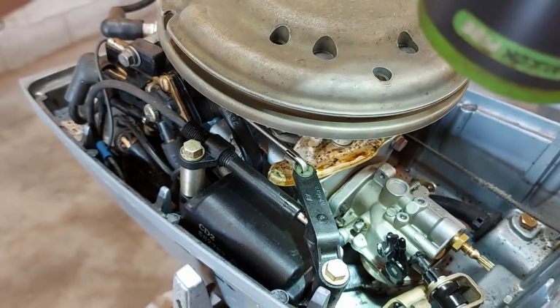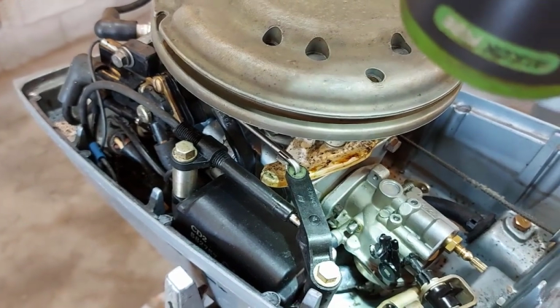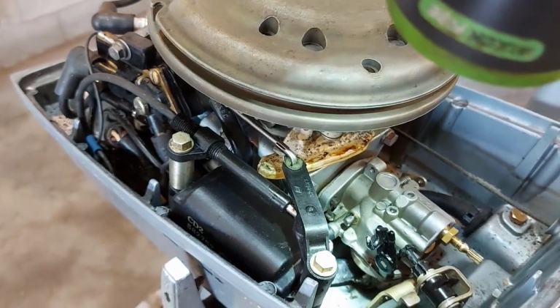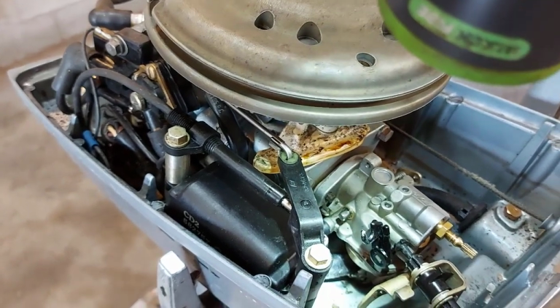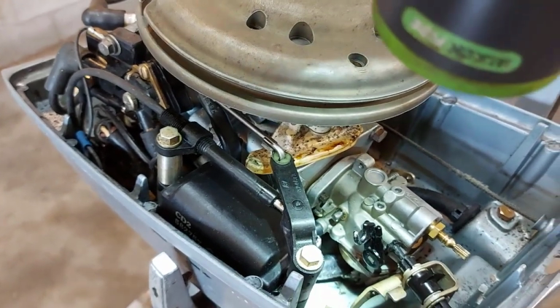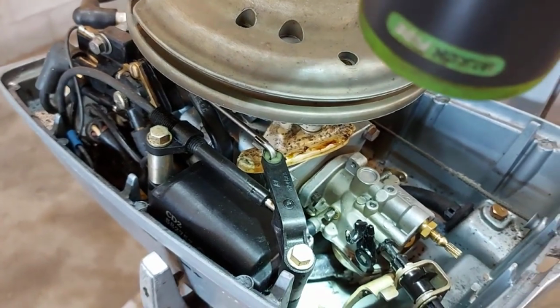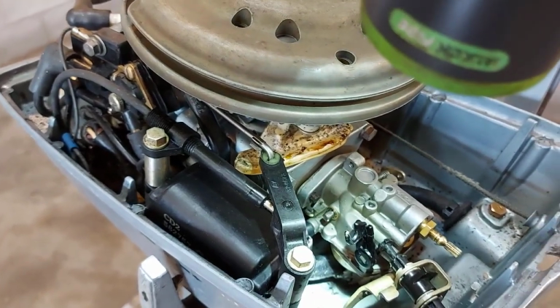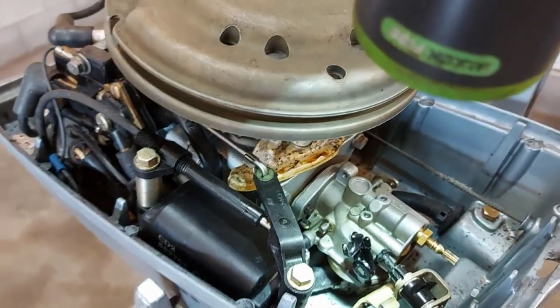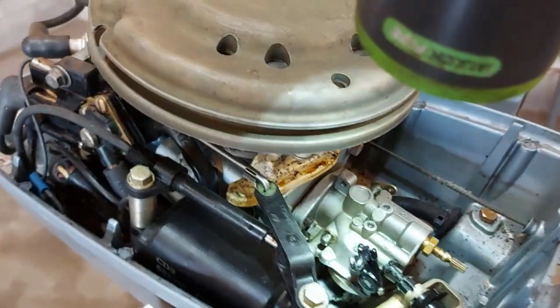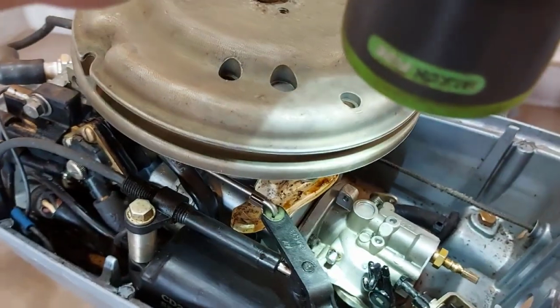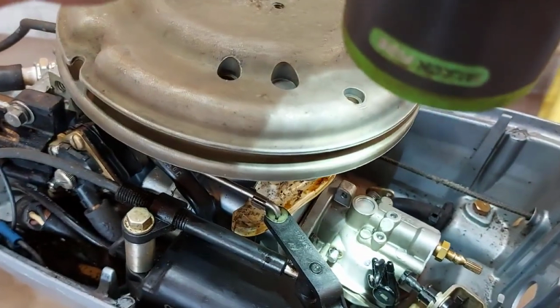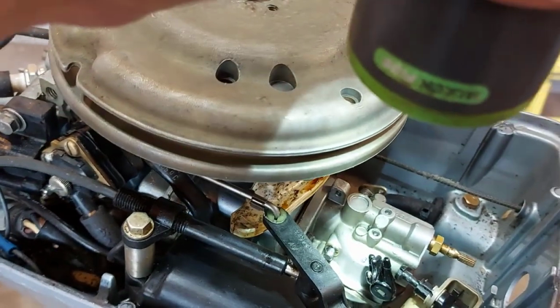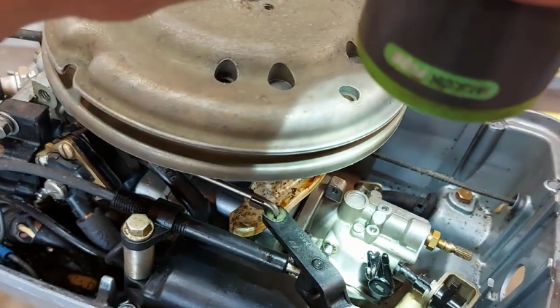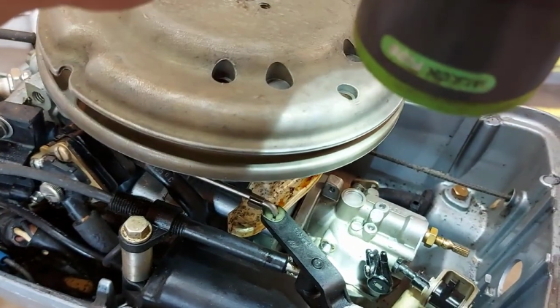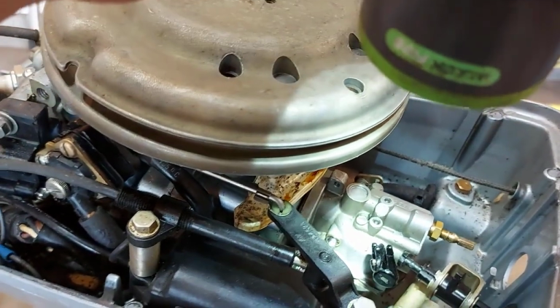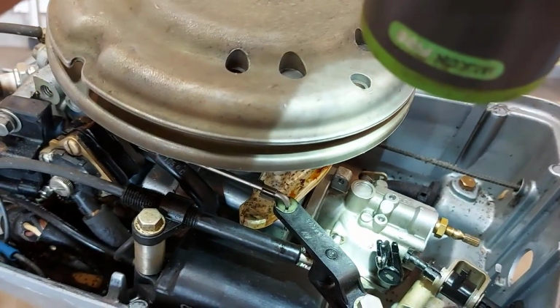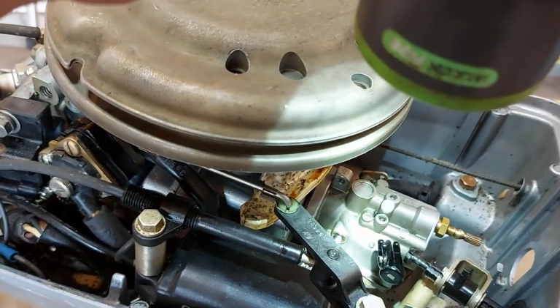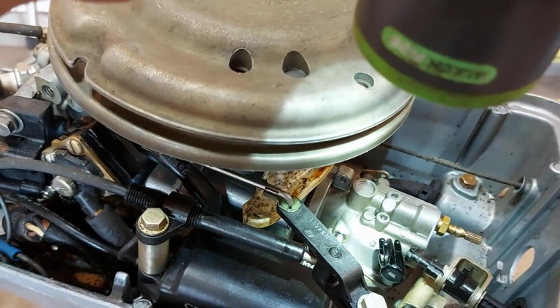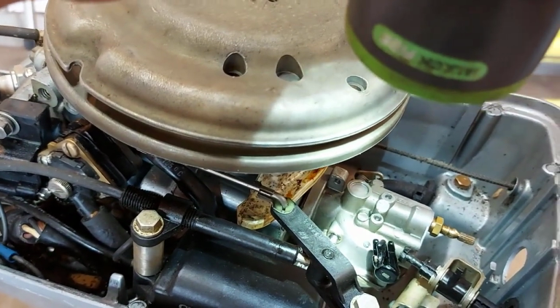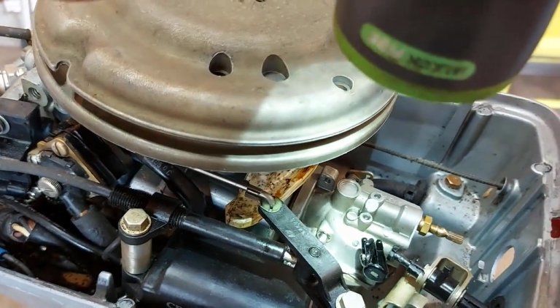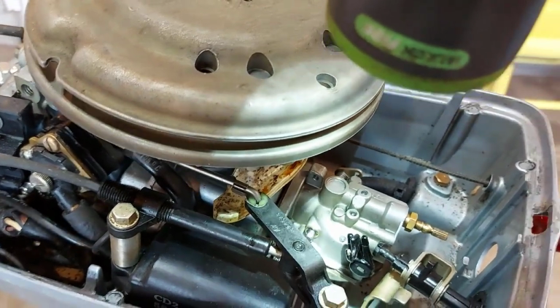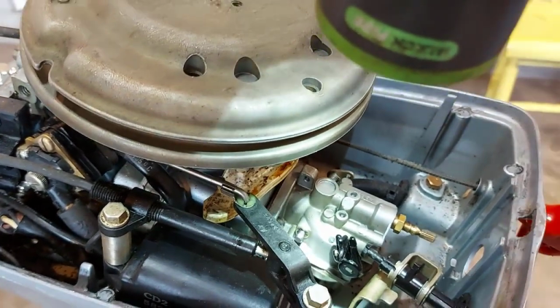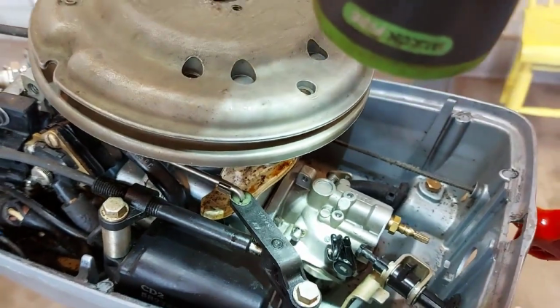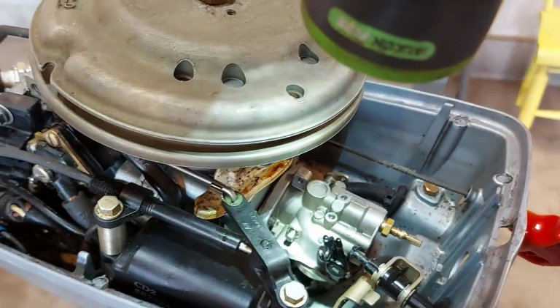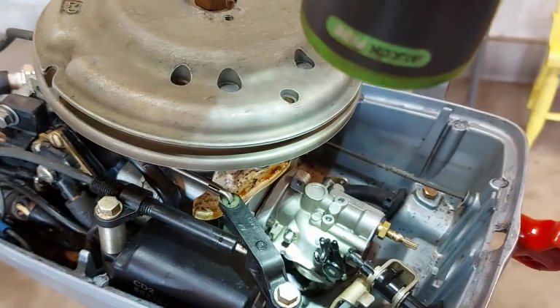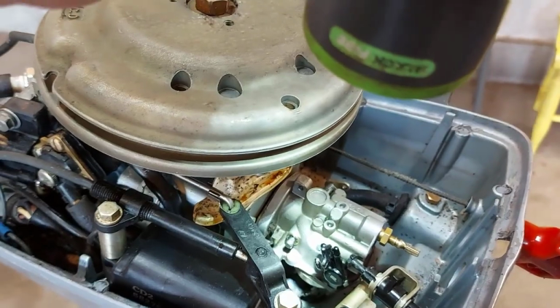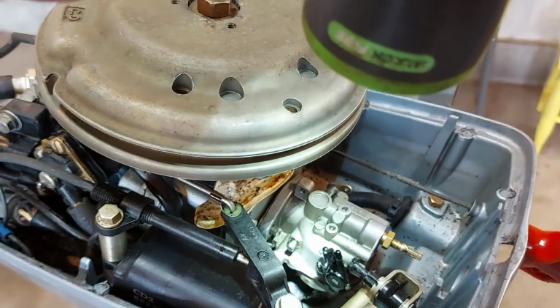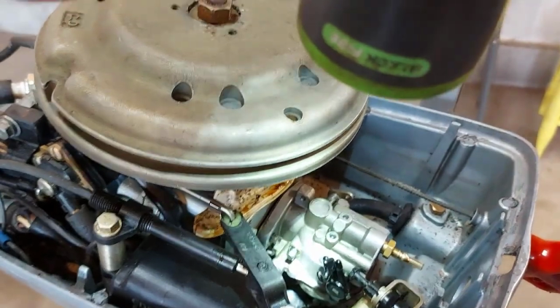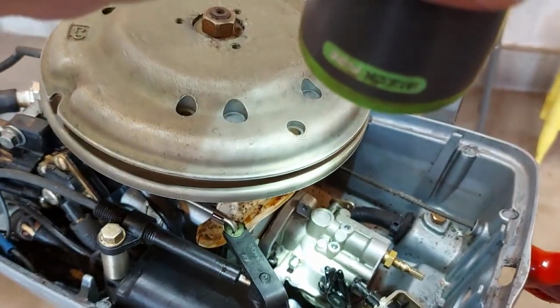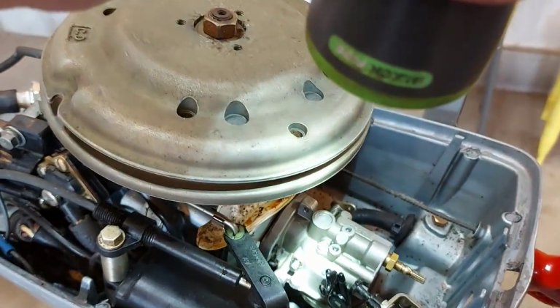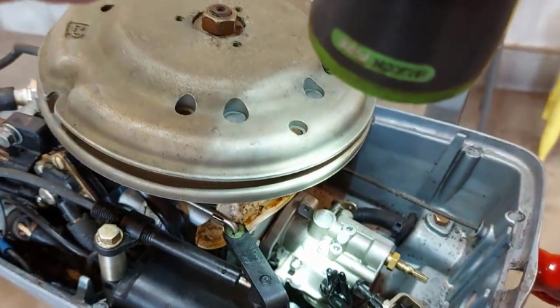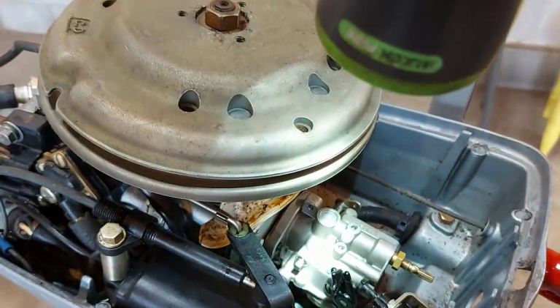Now we just put the carb back on and hook up the choke again, and then we'll give it a try.